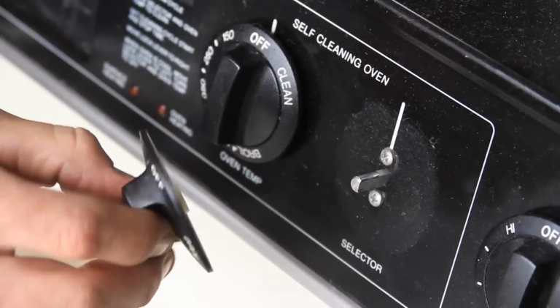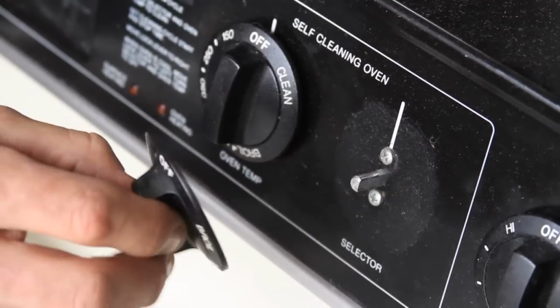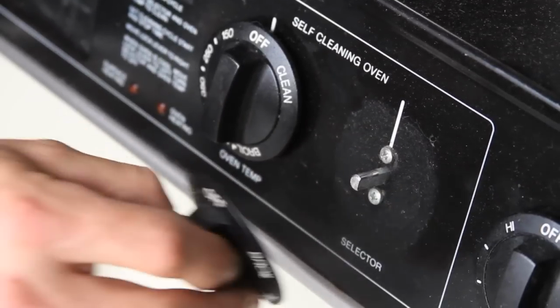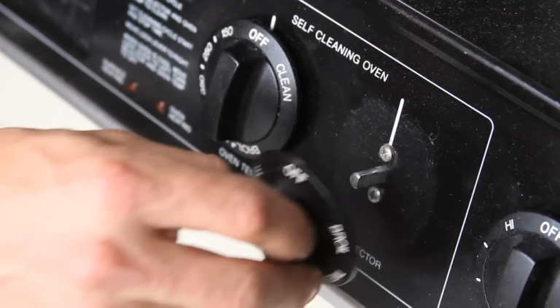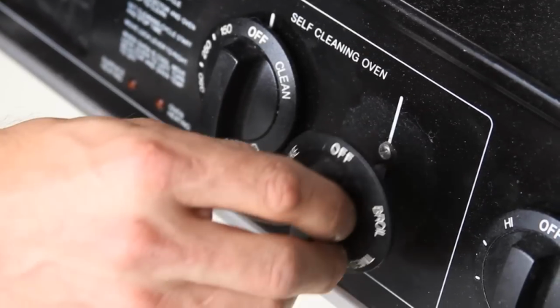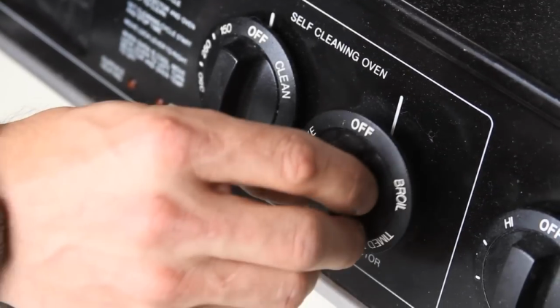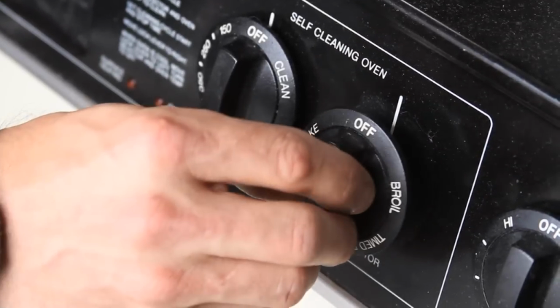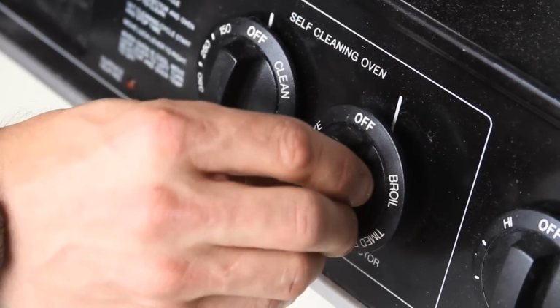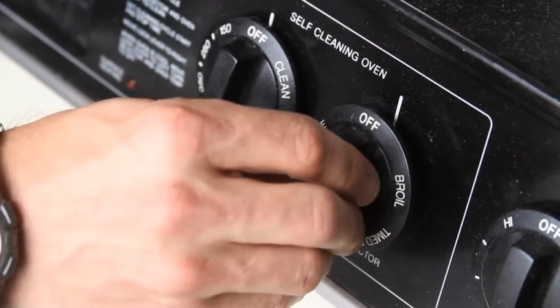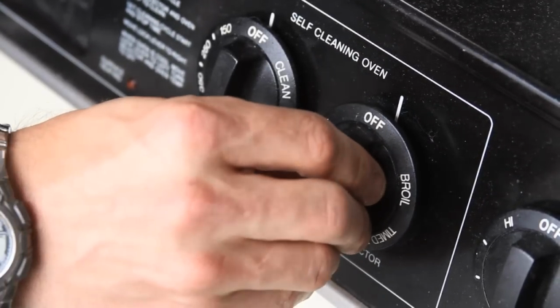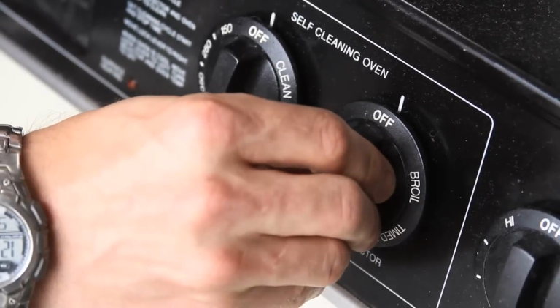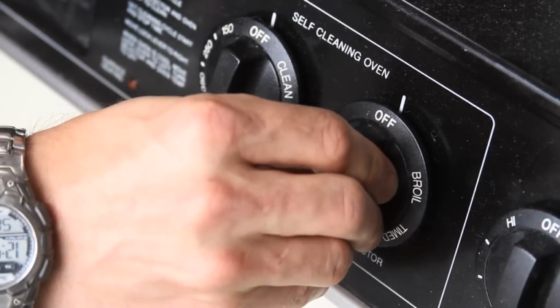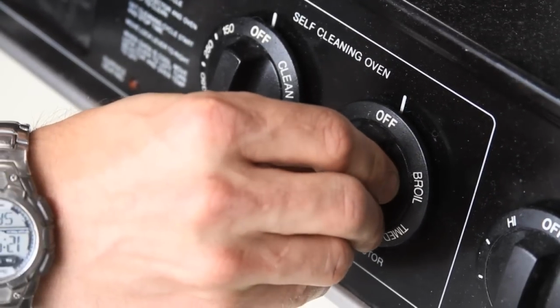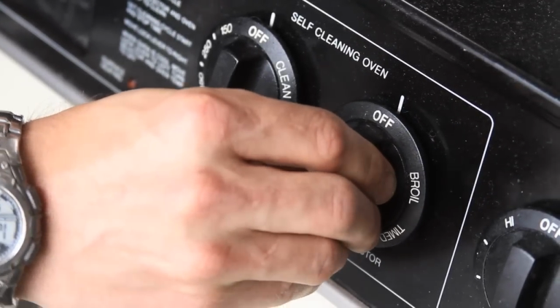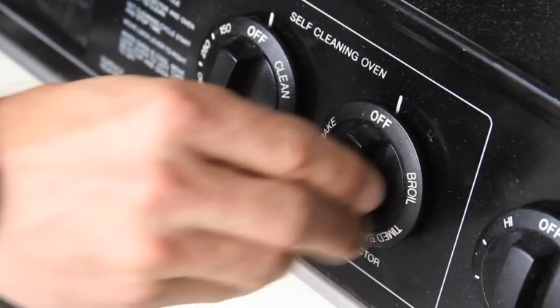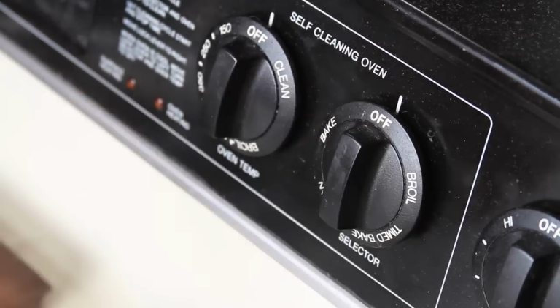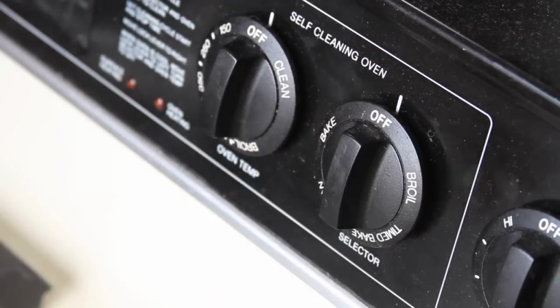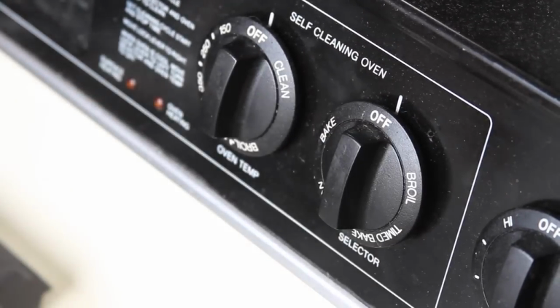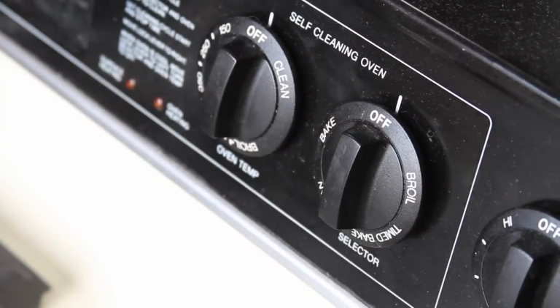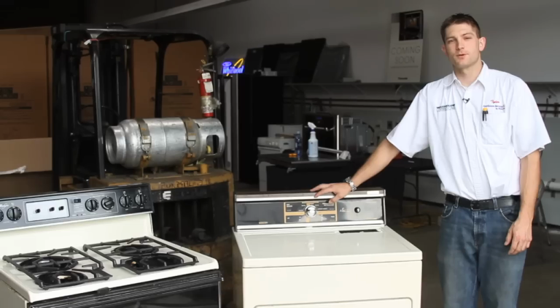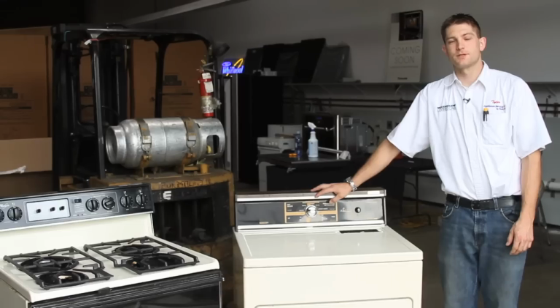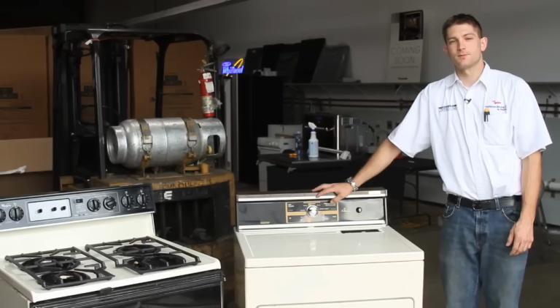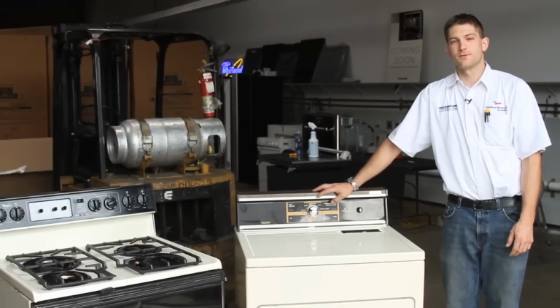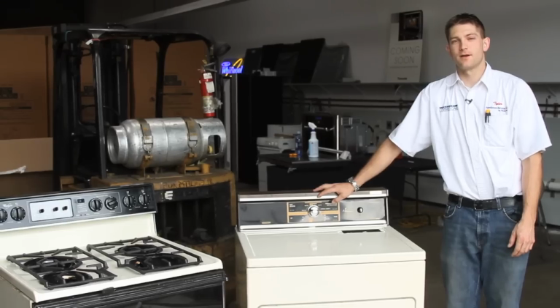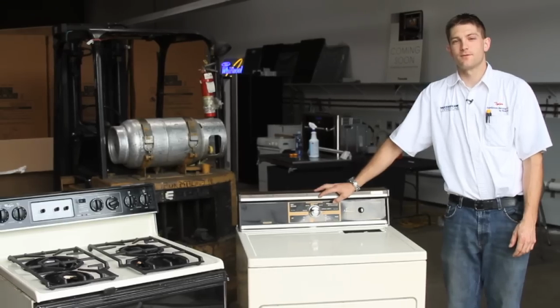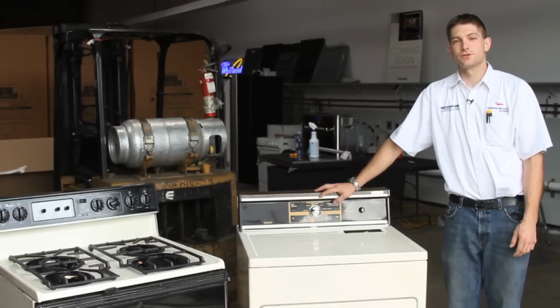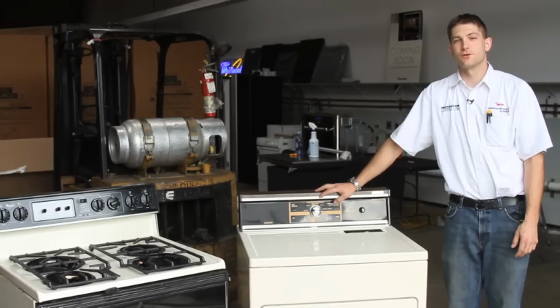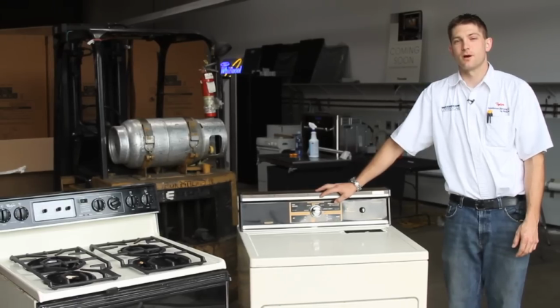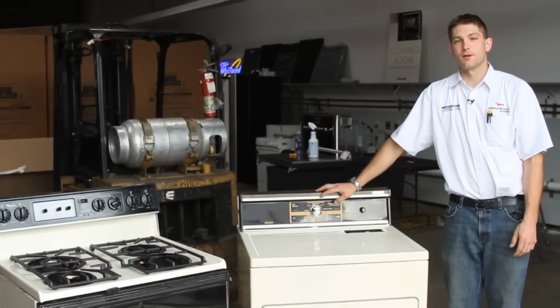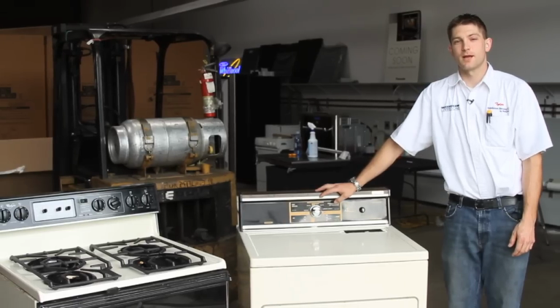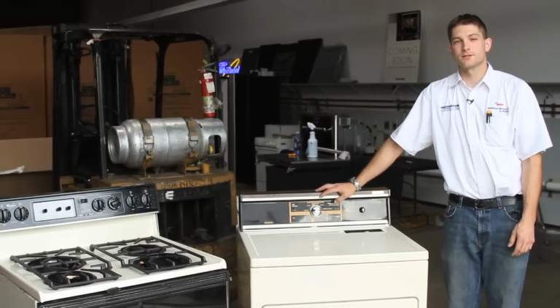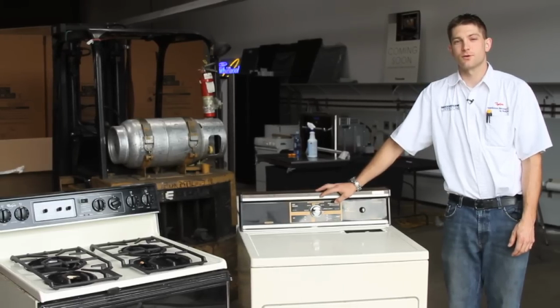Again, this is Tyler with Appliance Service by Paul. We've just walked you through the proper steps of how to fix your knob on the gas stove.